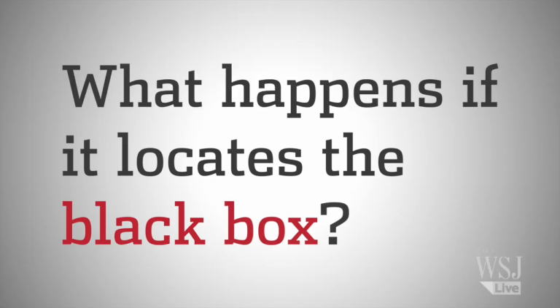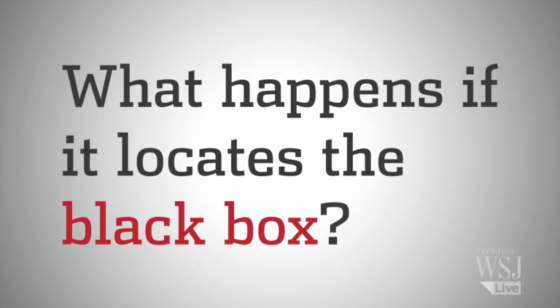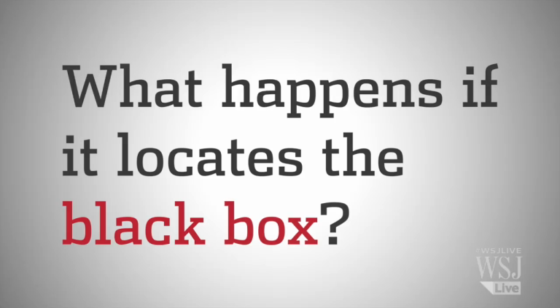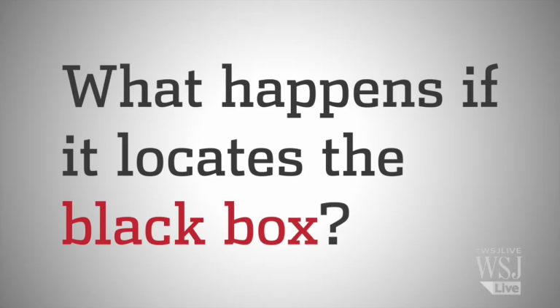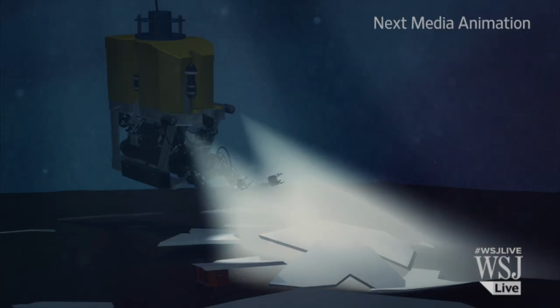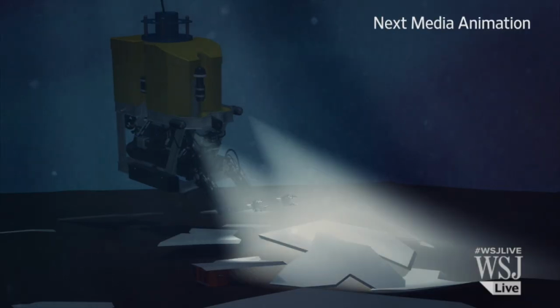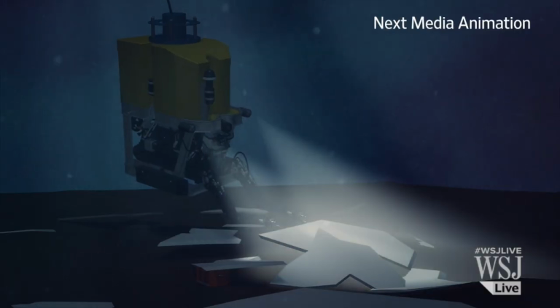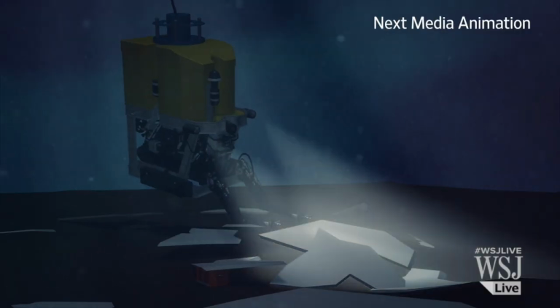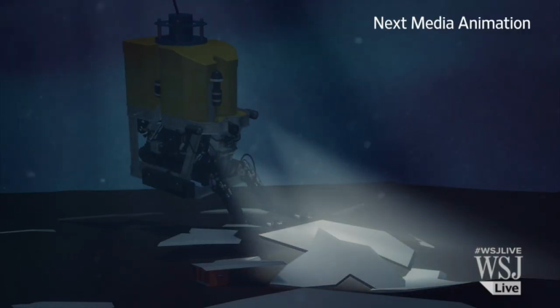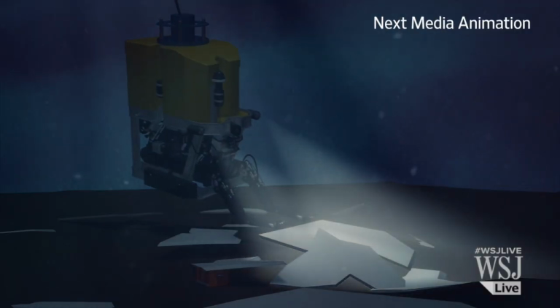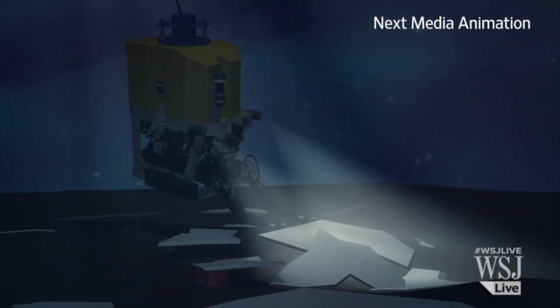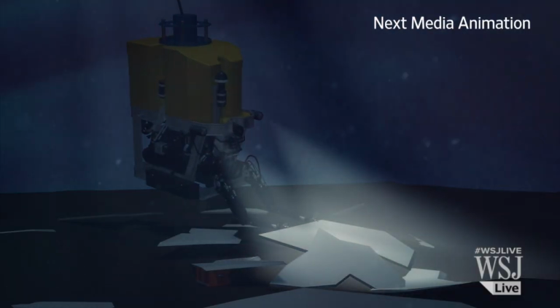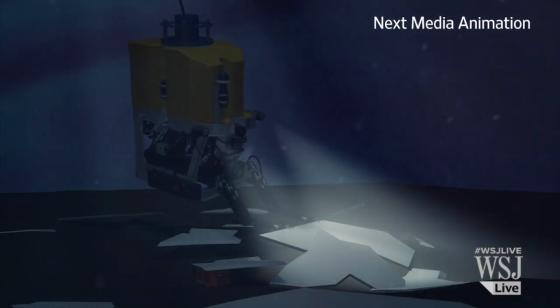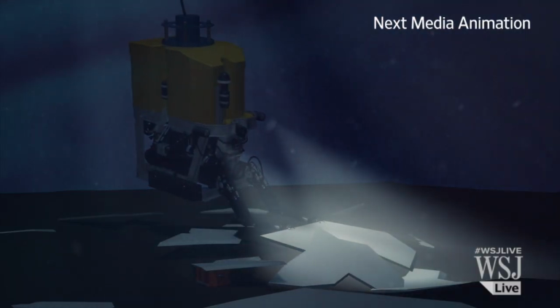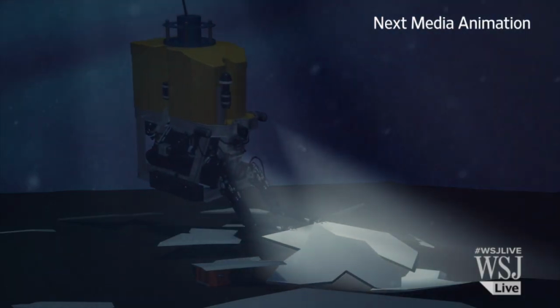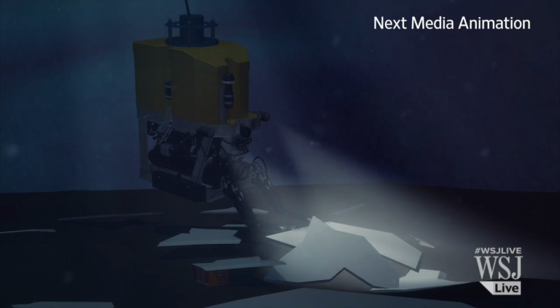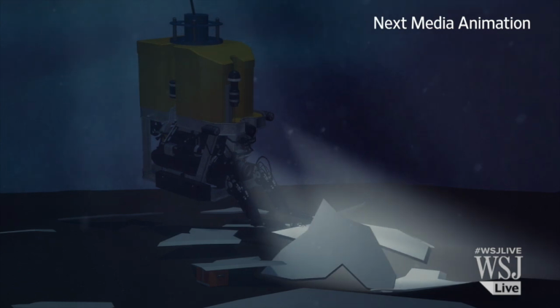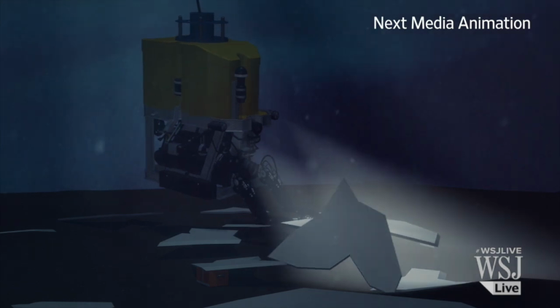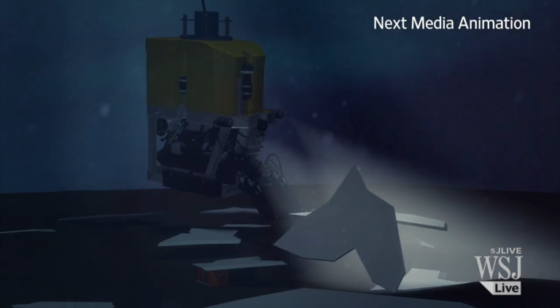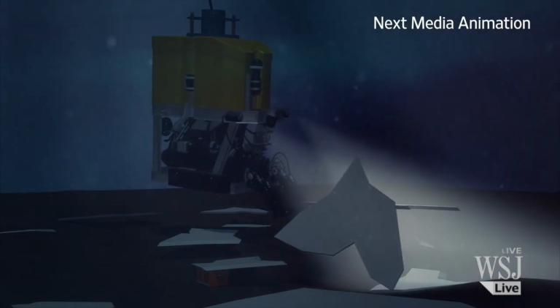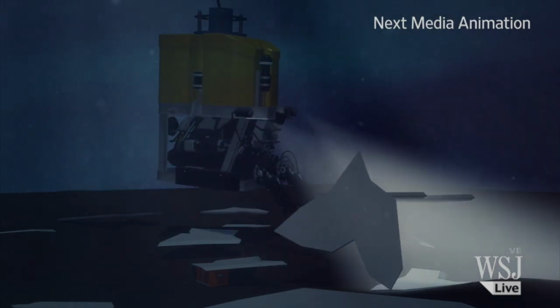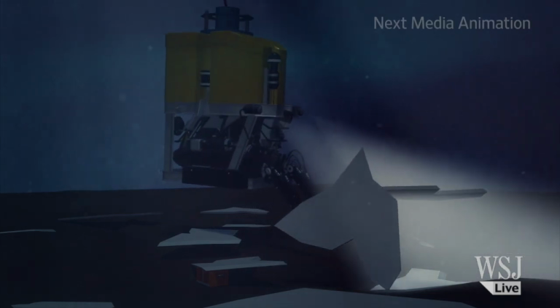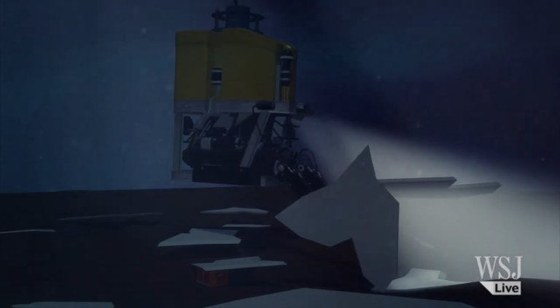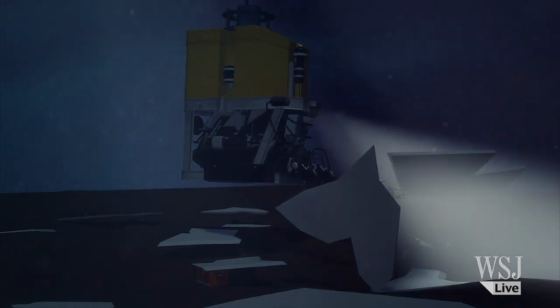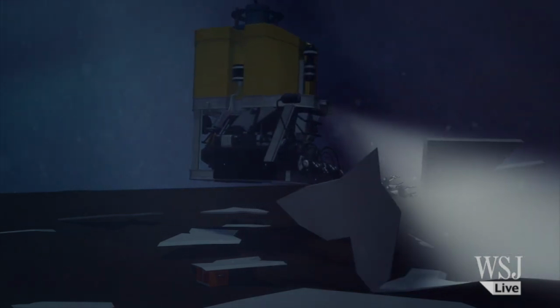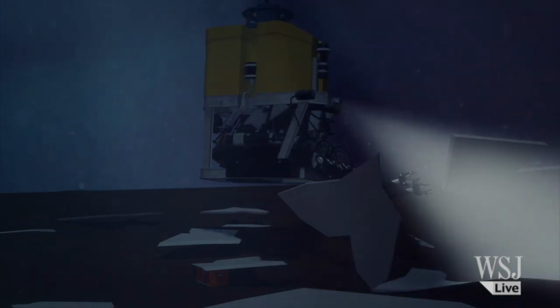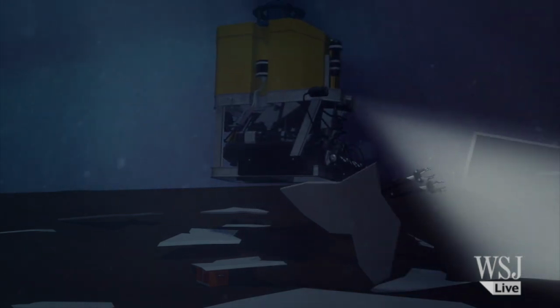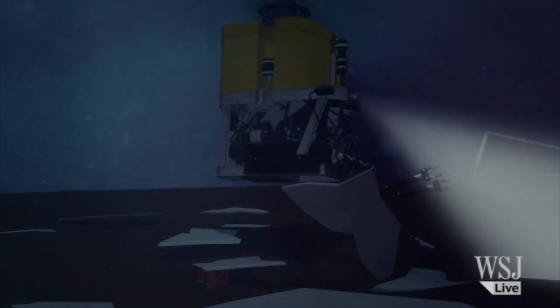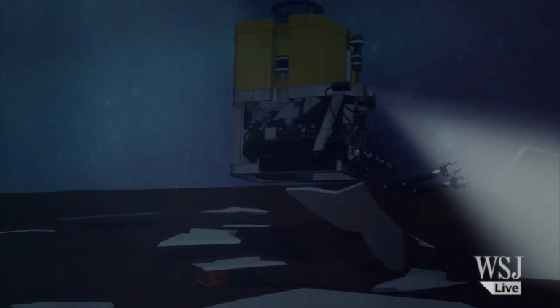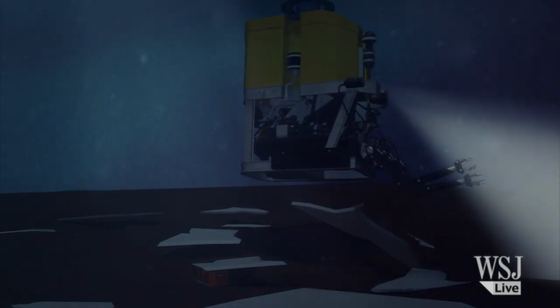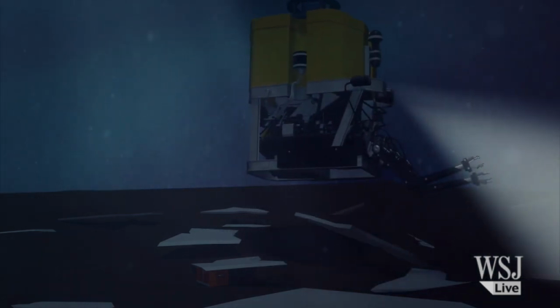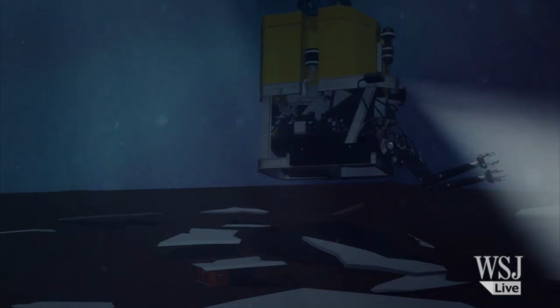If it locates the black box, other robotic equipment will be used to haul it to the surface and to try to recover other parts of the plane that would help in the investigation.